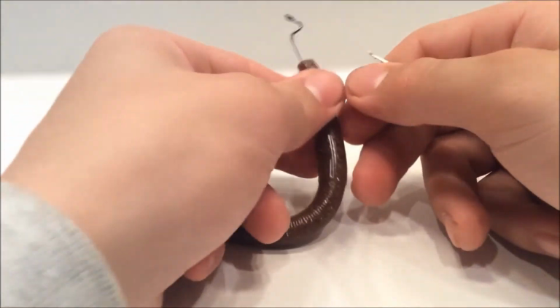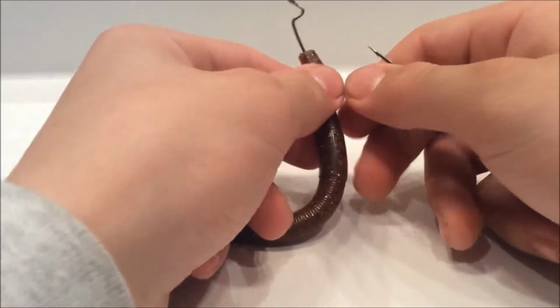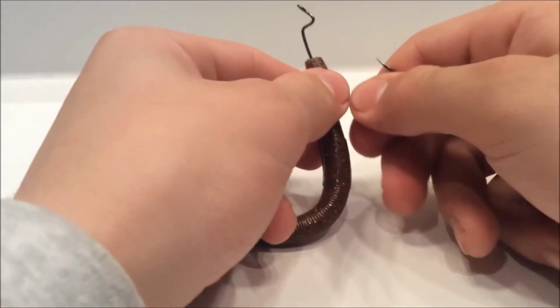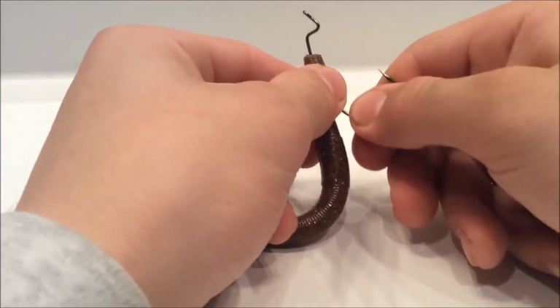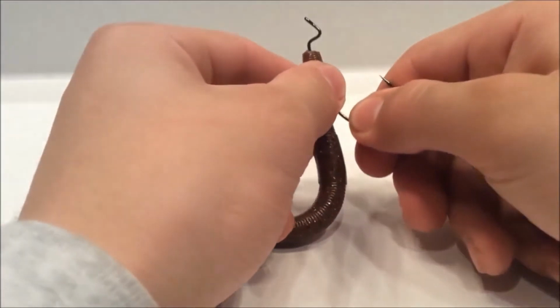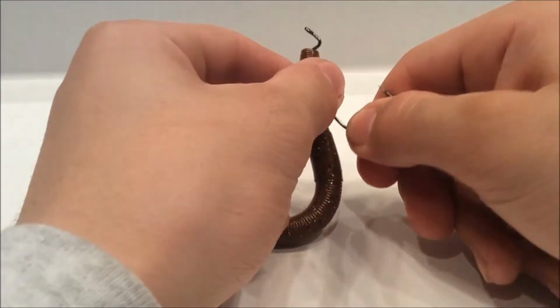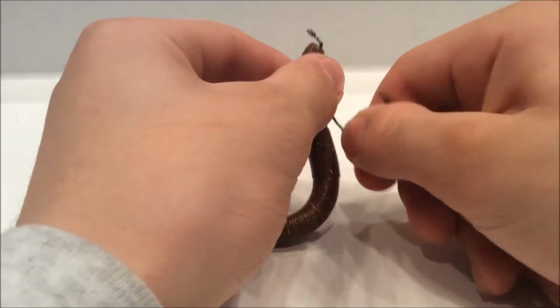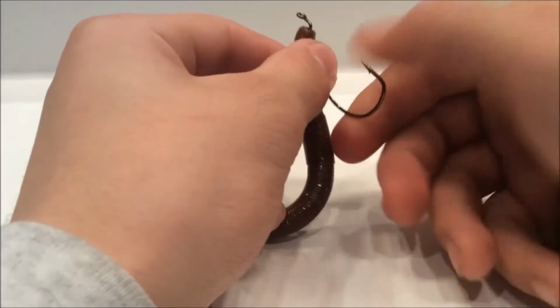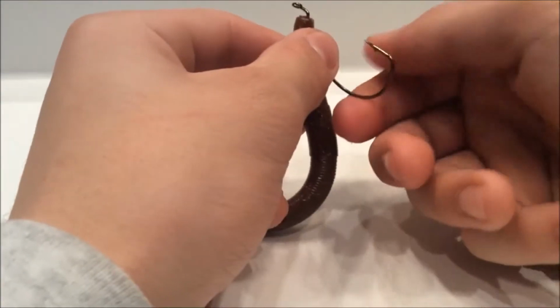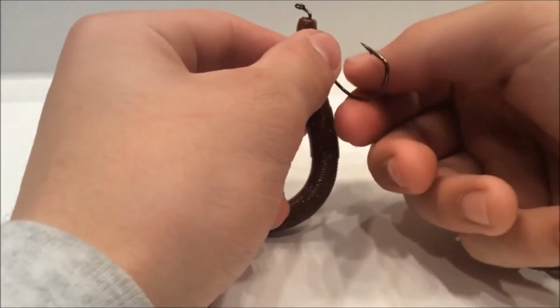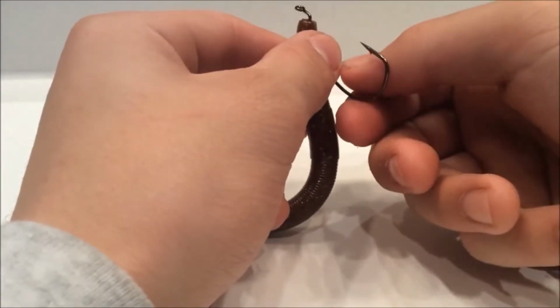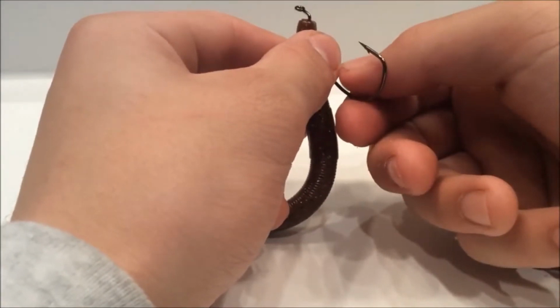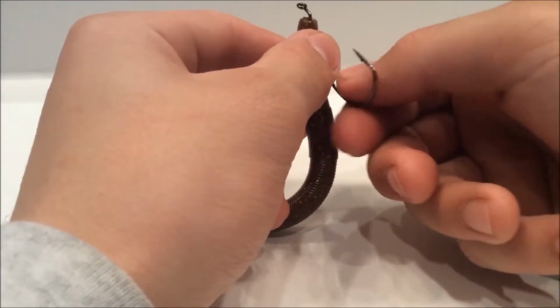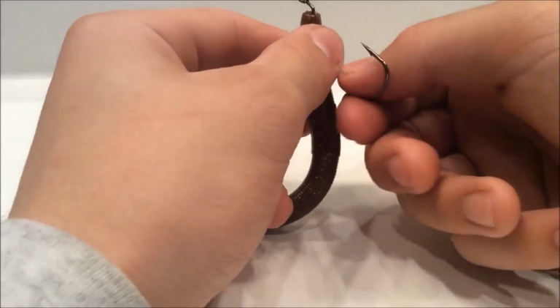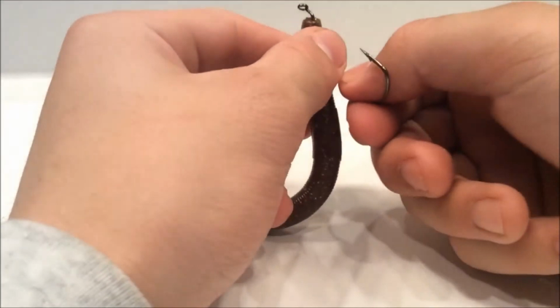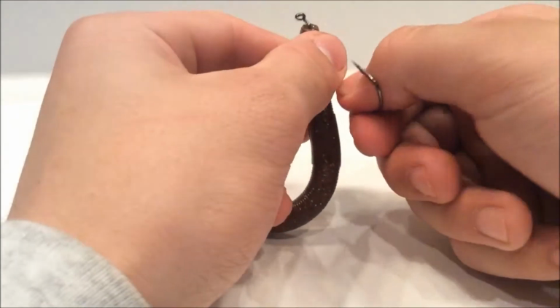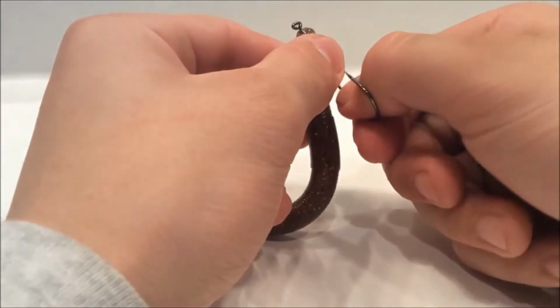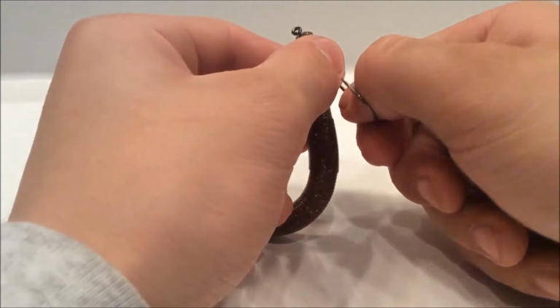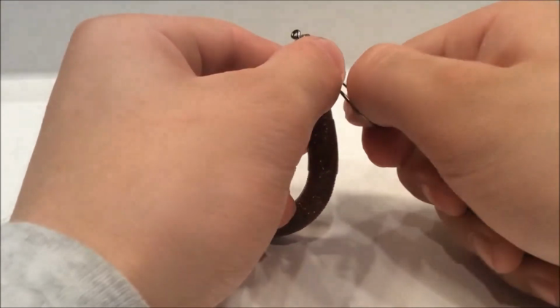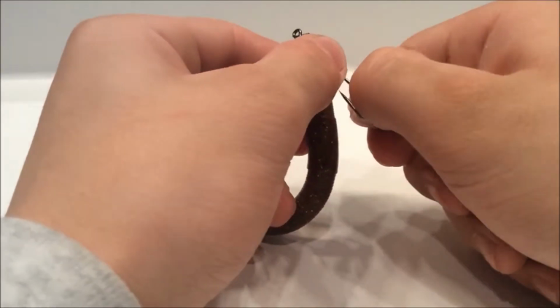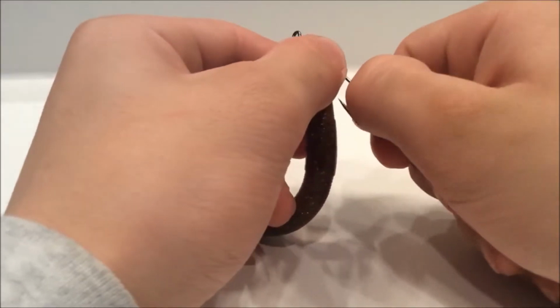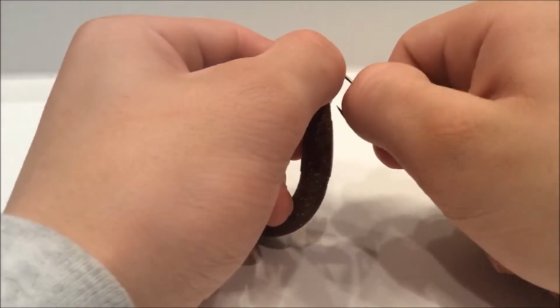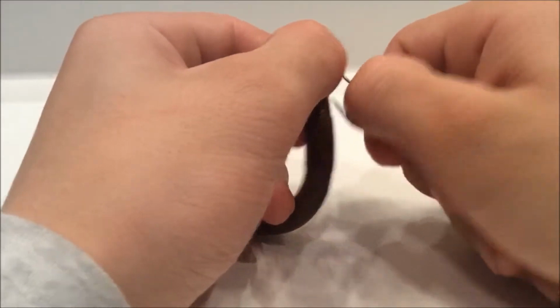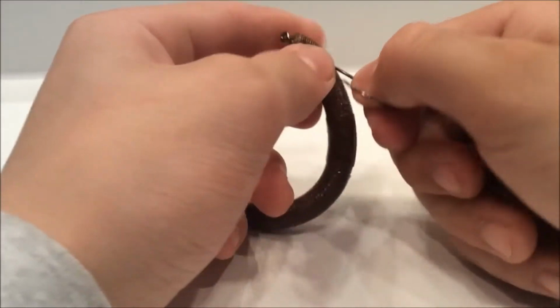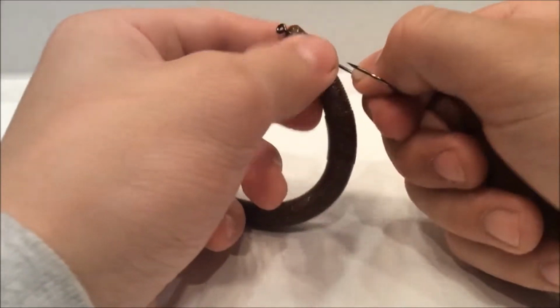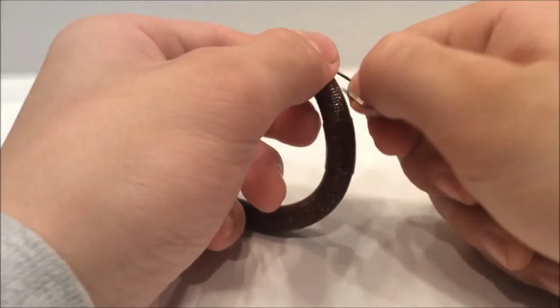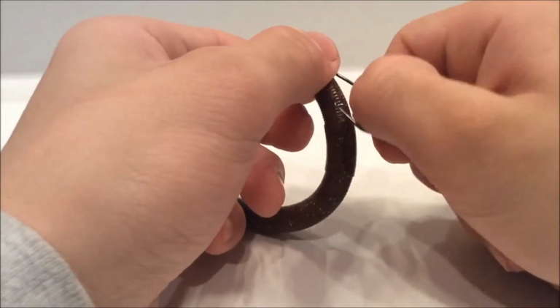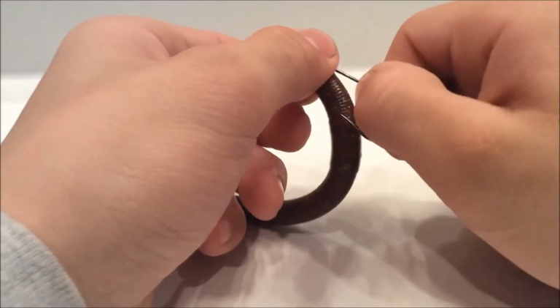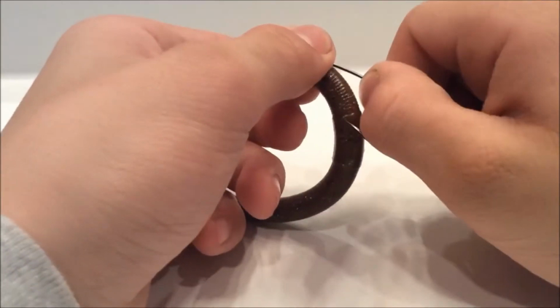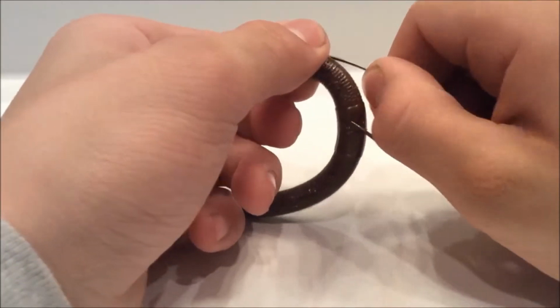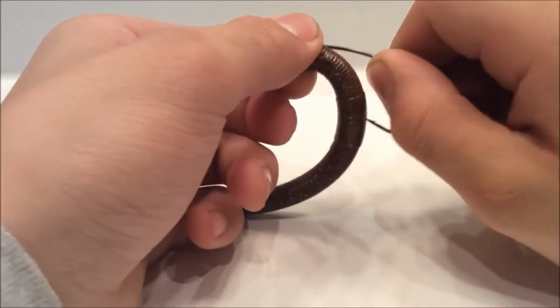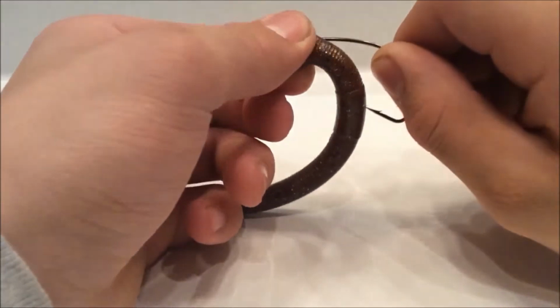Just take the soft plastic and don't pull it — just kind of twist it, kind of like that.